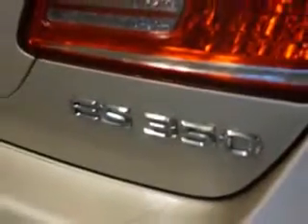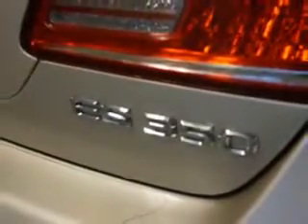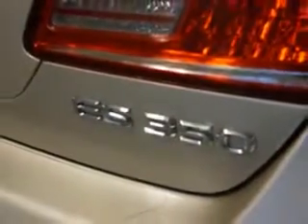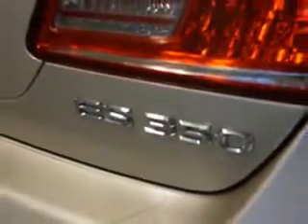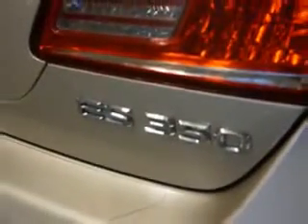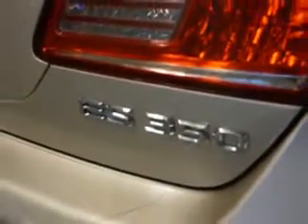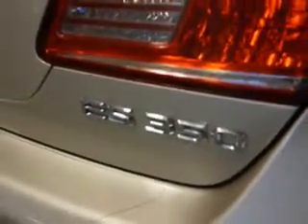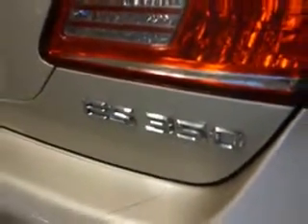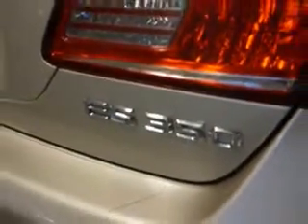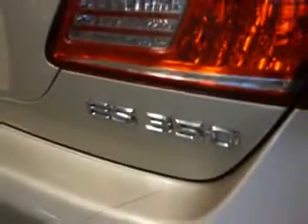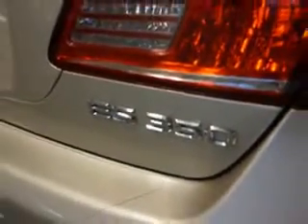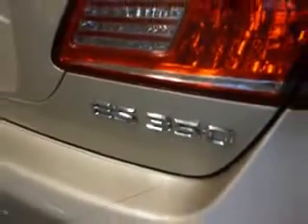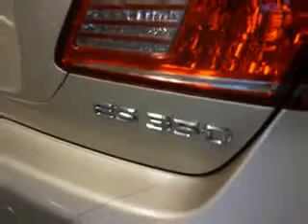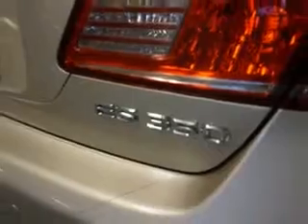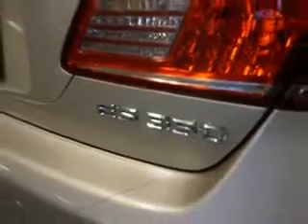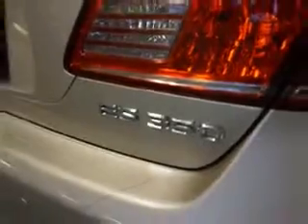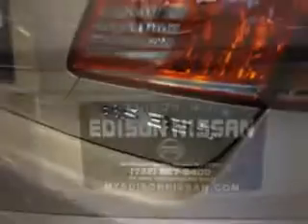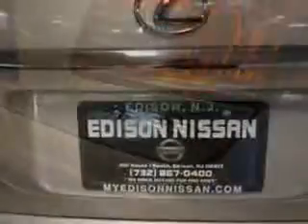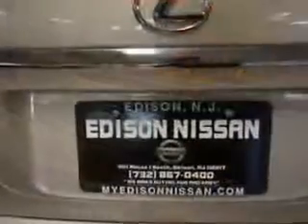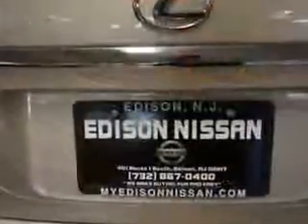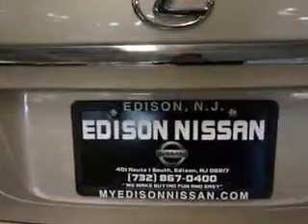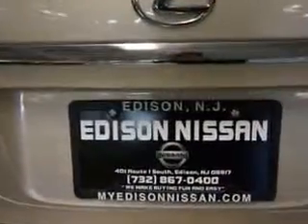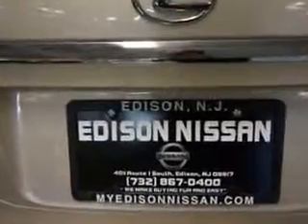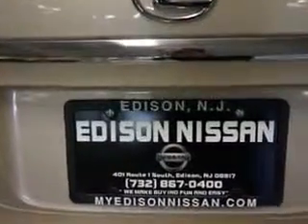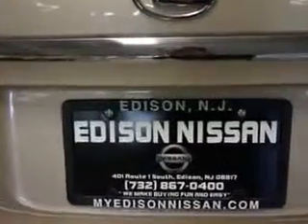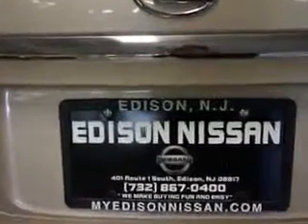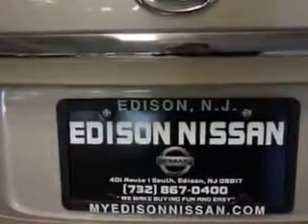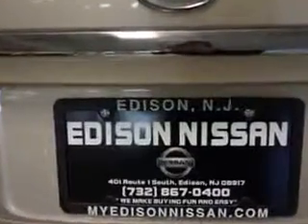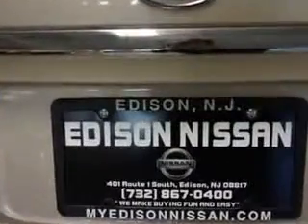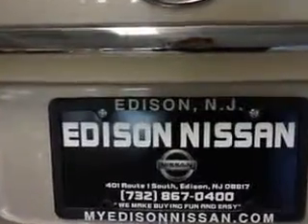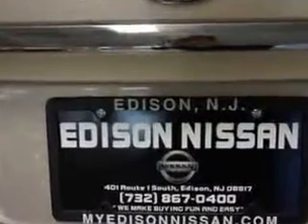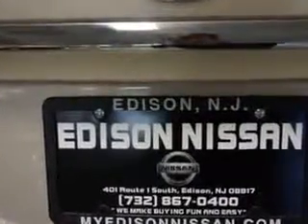Enjoy the drive and have peace of mind in this 2012 Lexus S350. See us at Edison Nissan today.